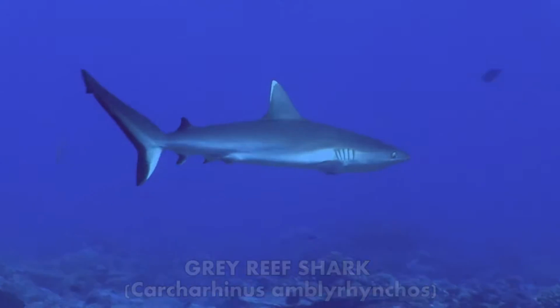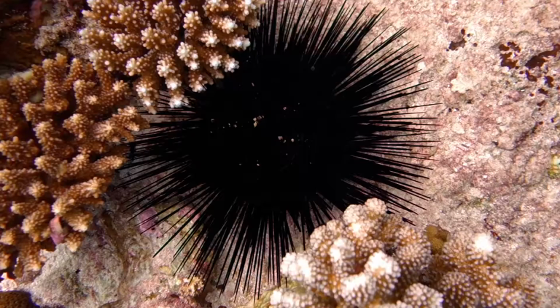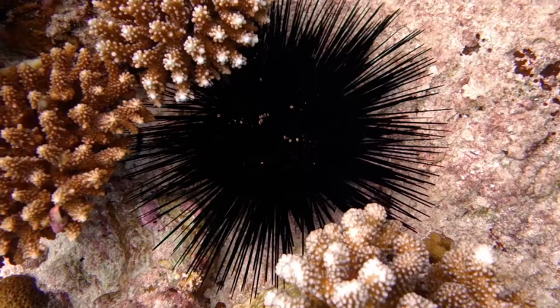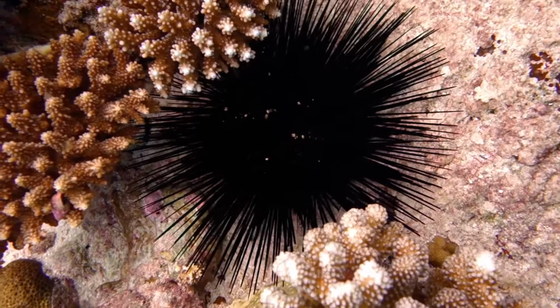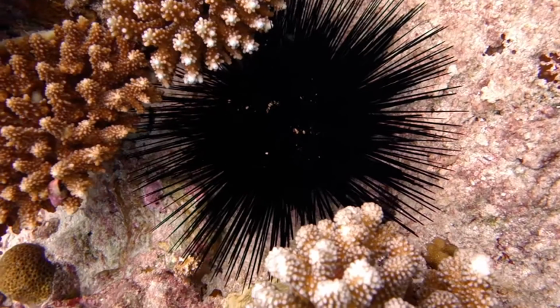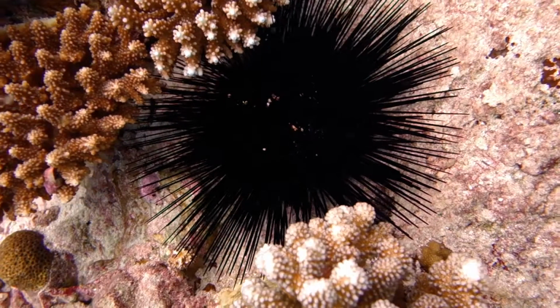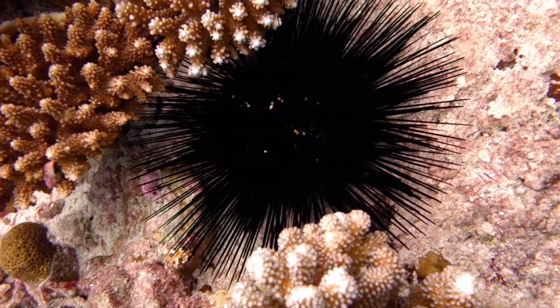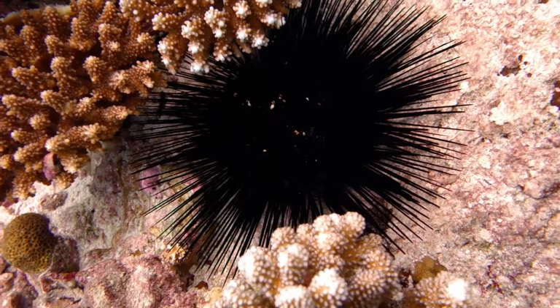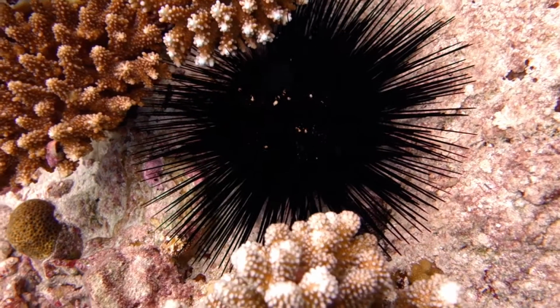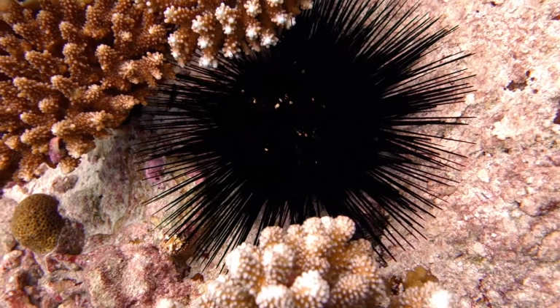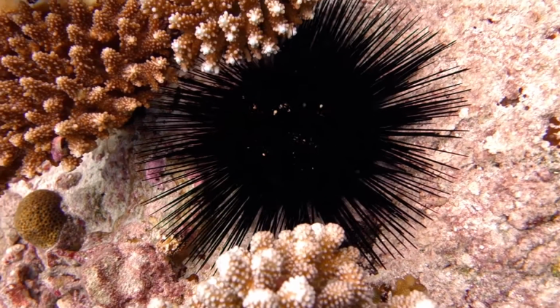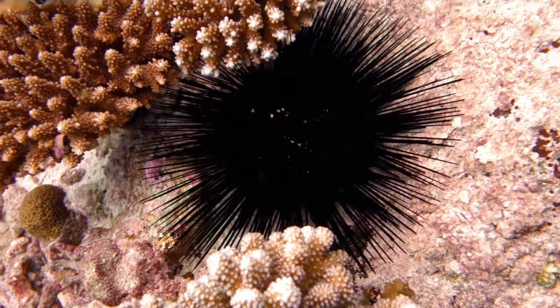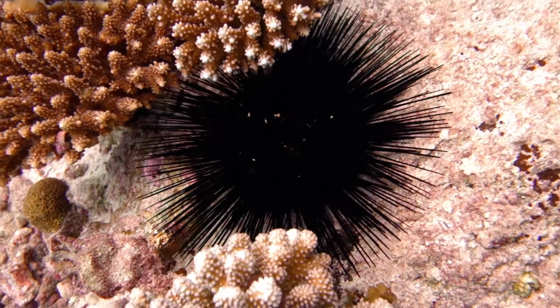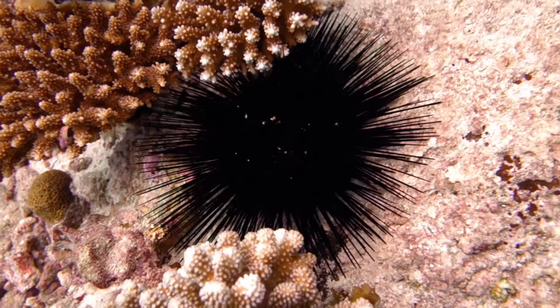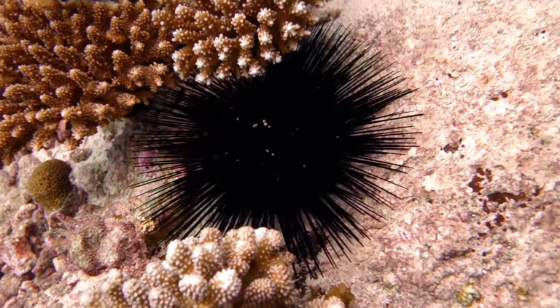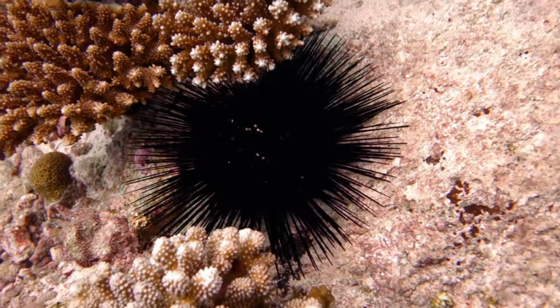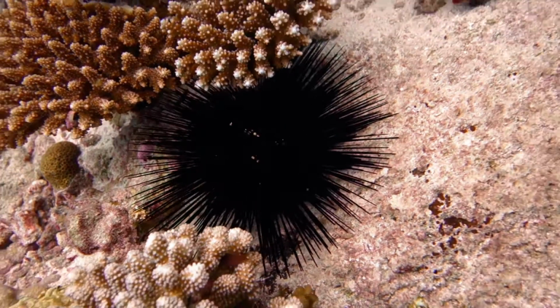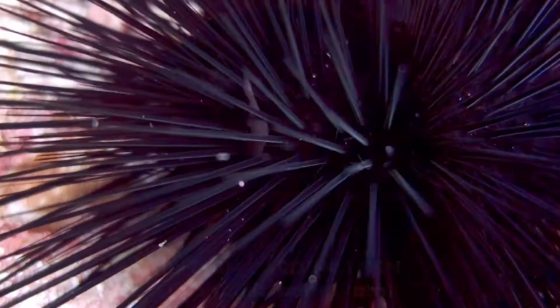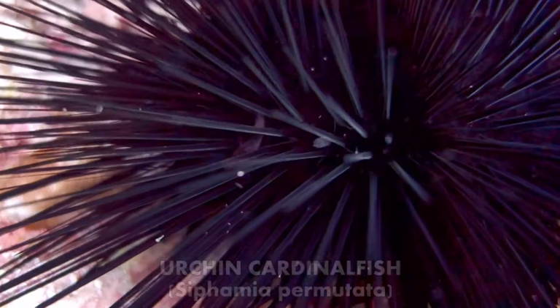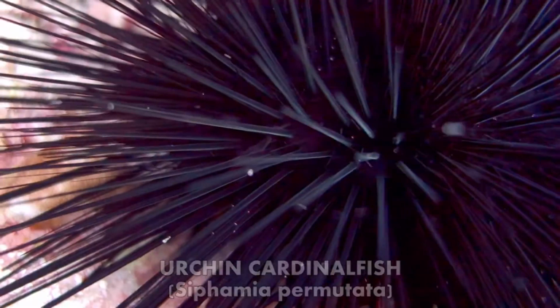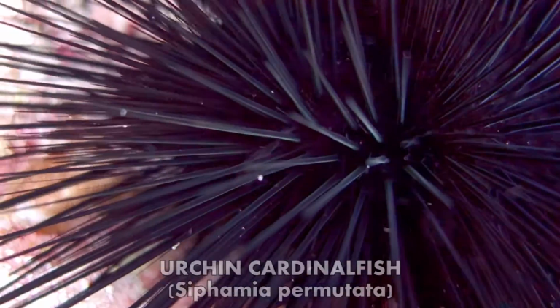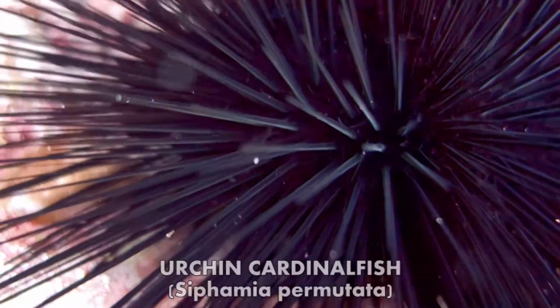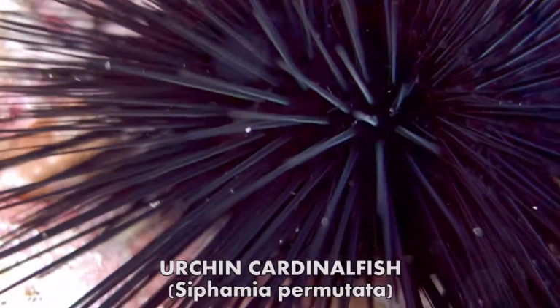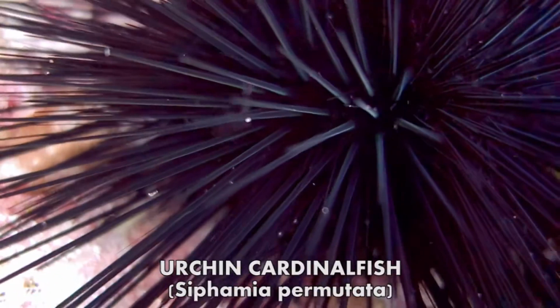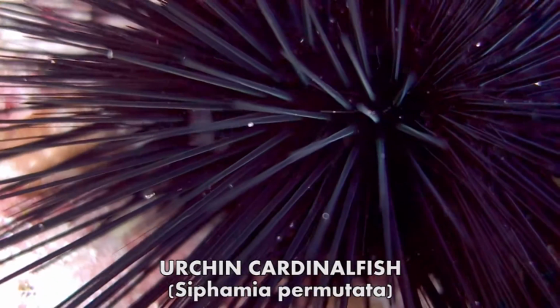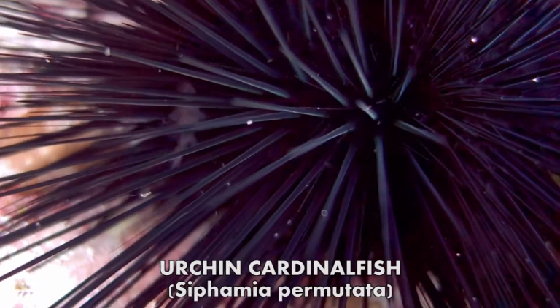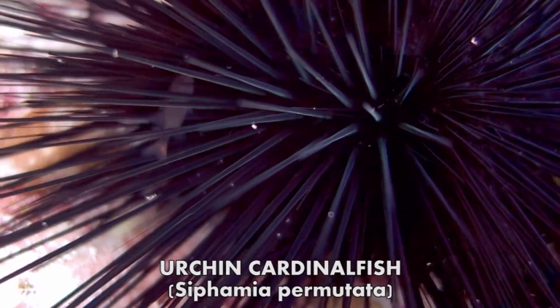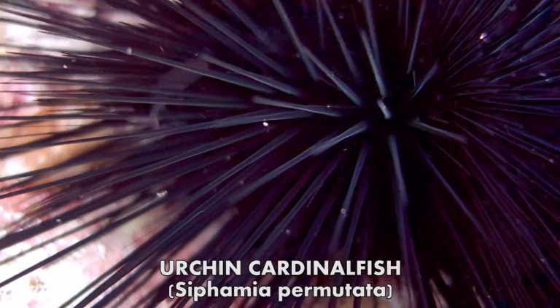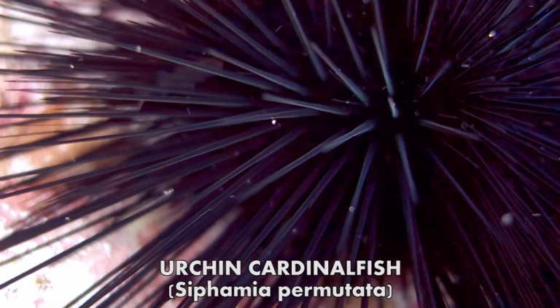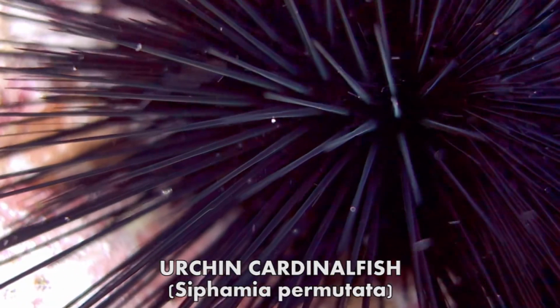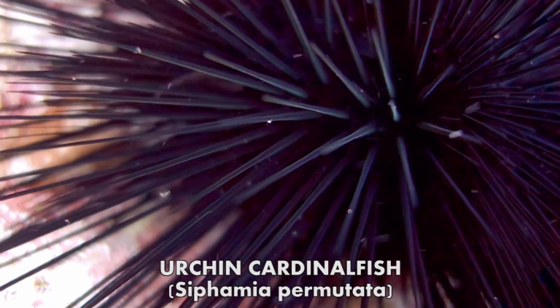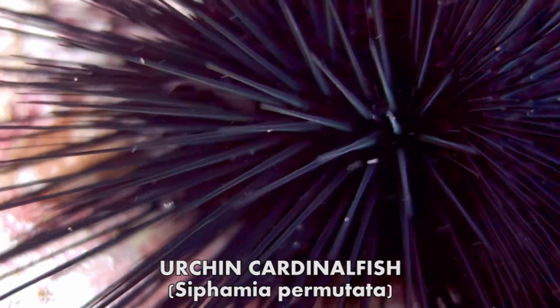Wherever you look, even in the most inhospitable places, you will find fish making a home.